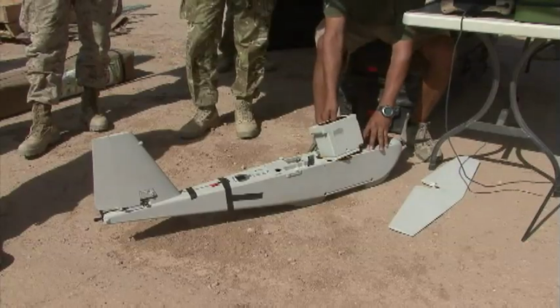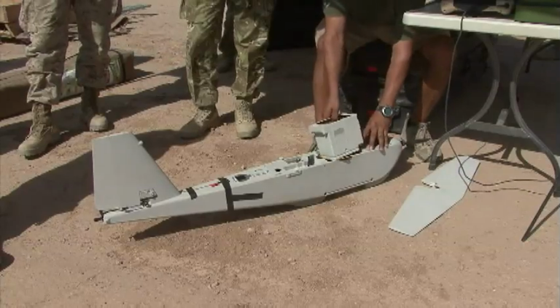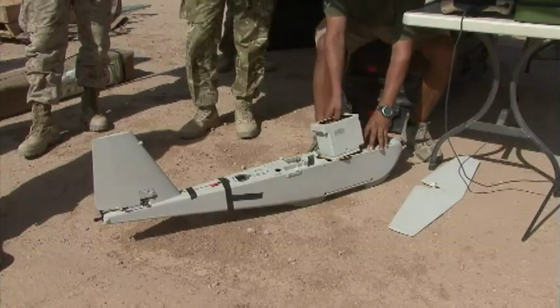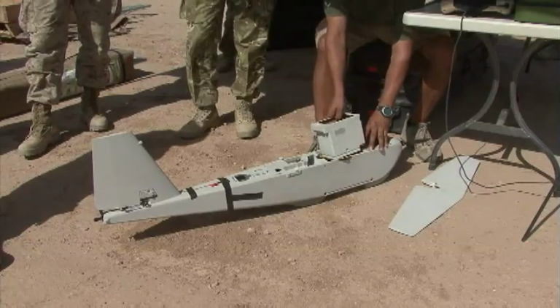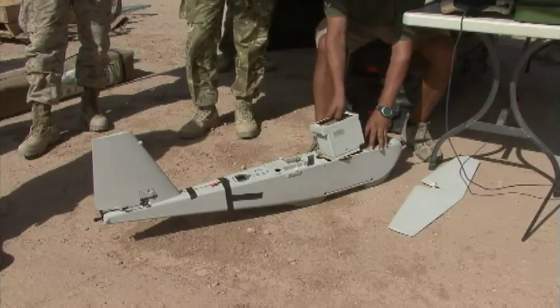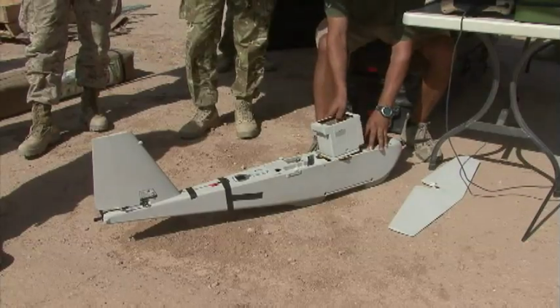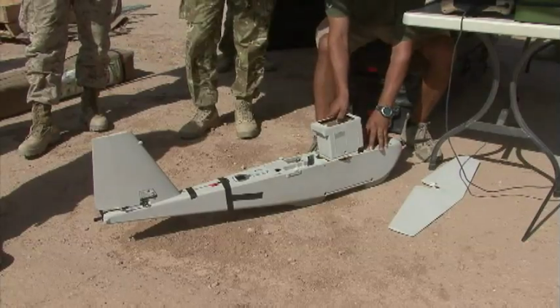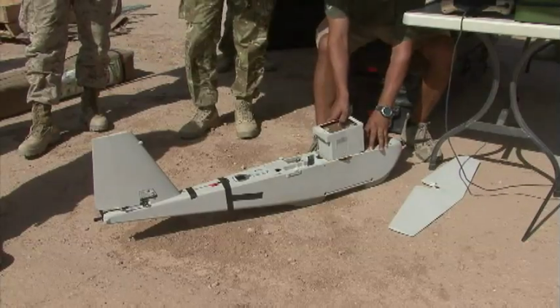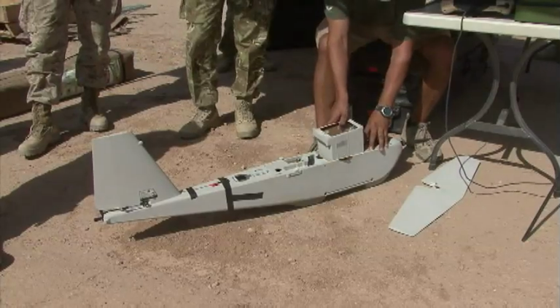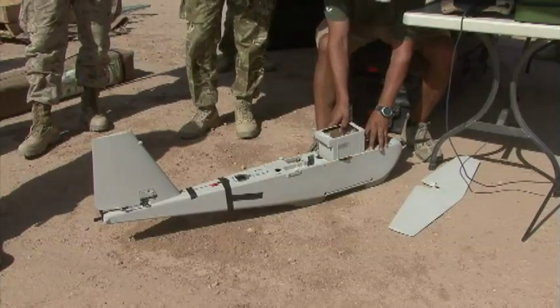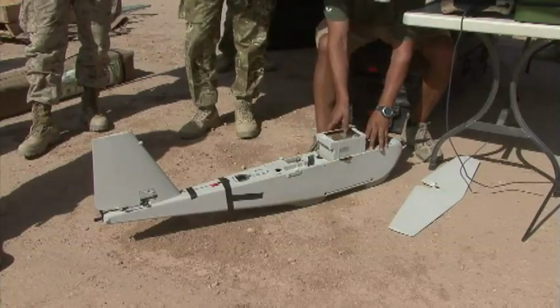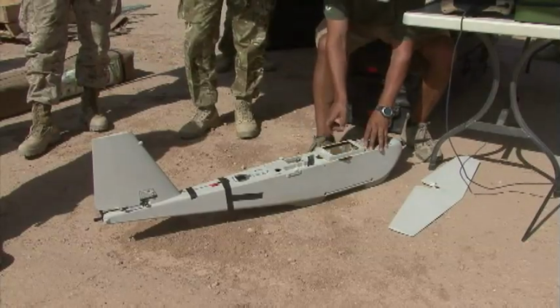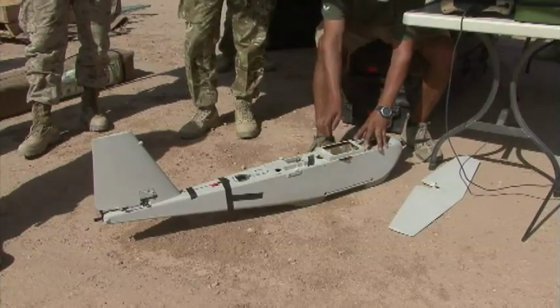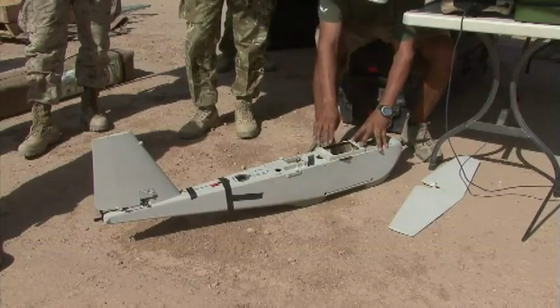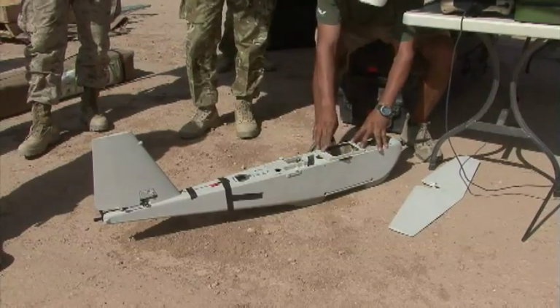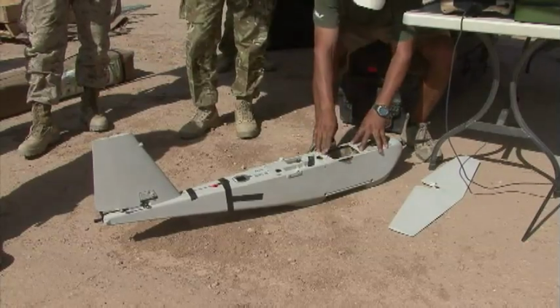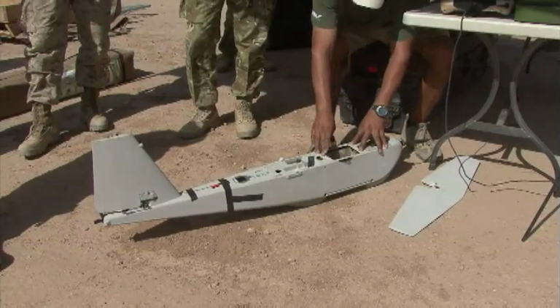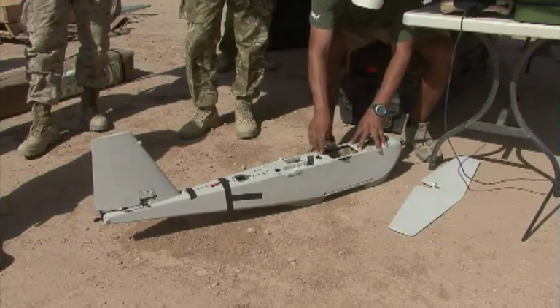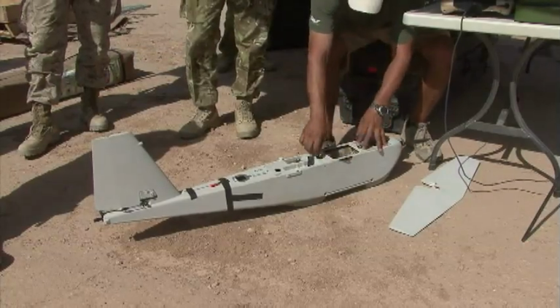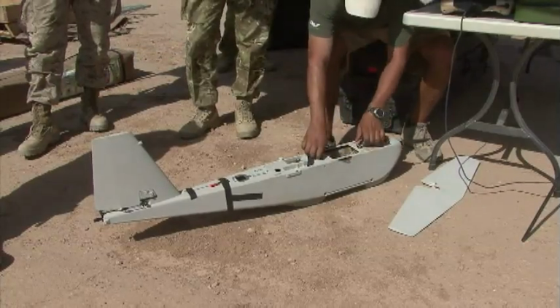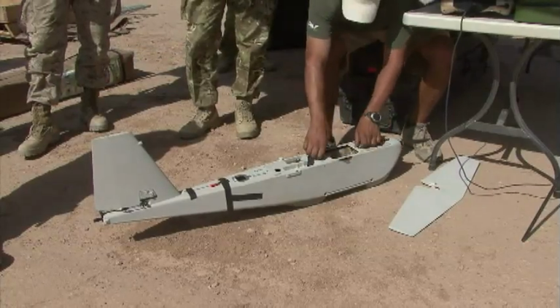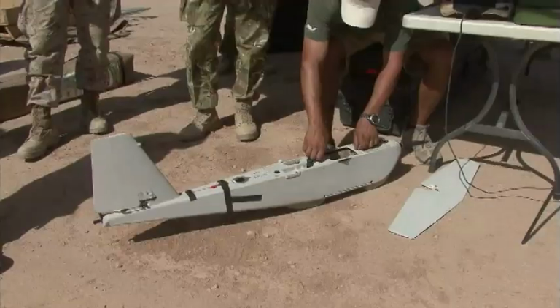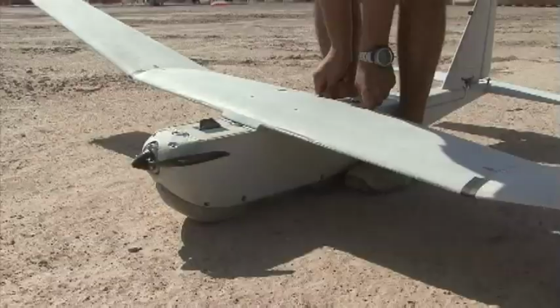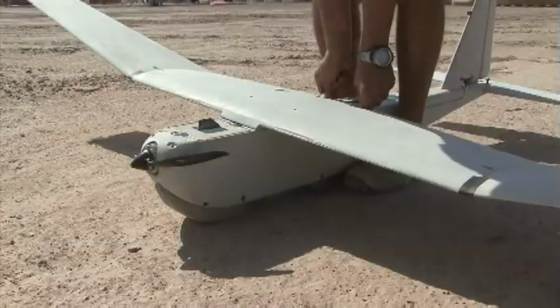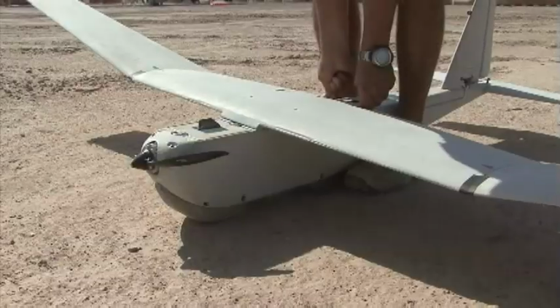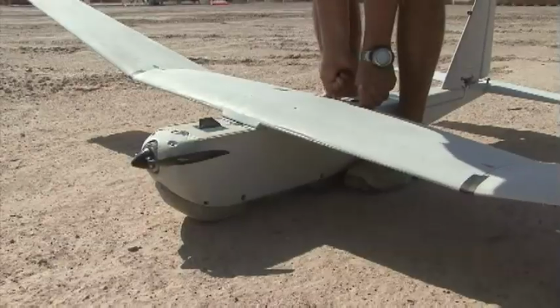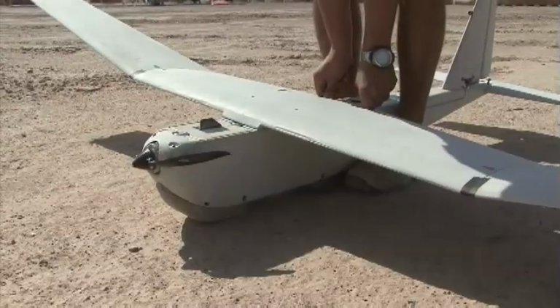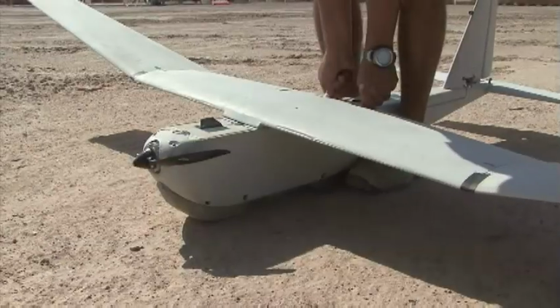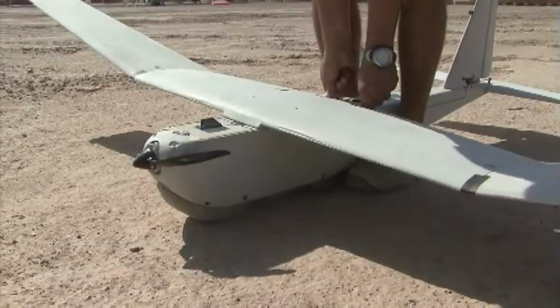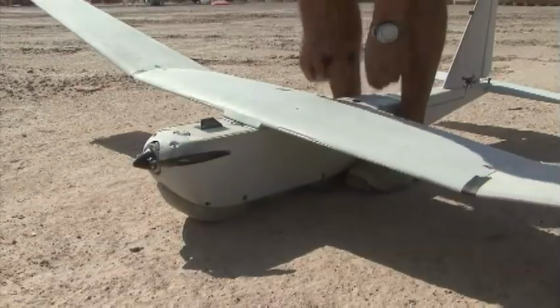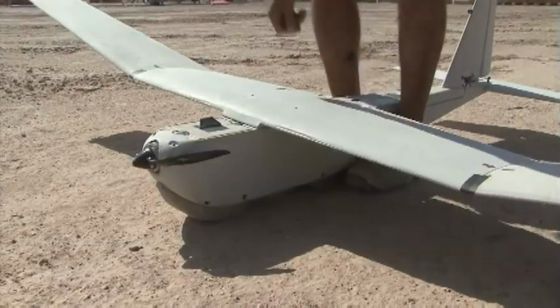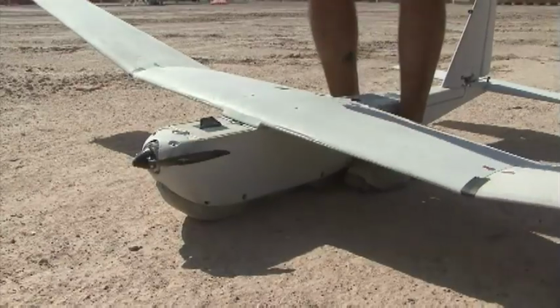It's a very modular system, all those parts popped in and out. Bye, bye.